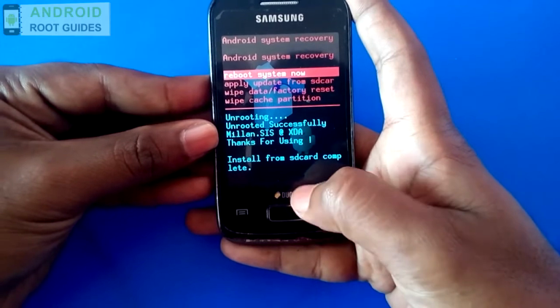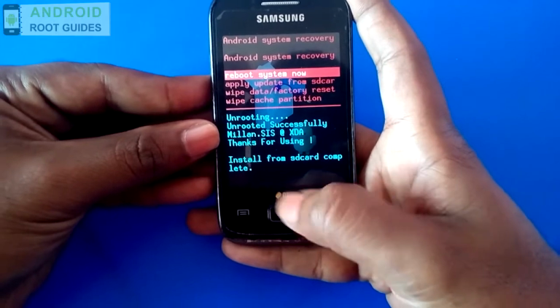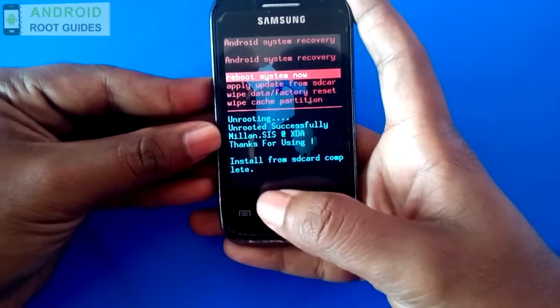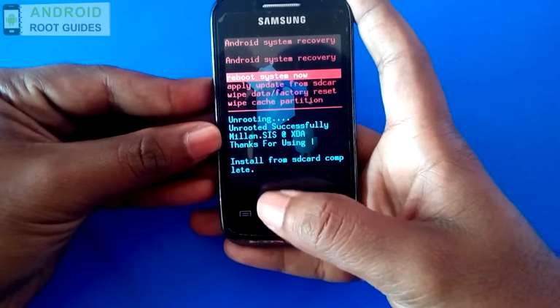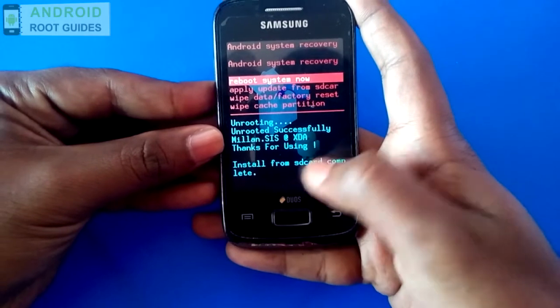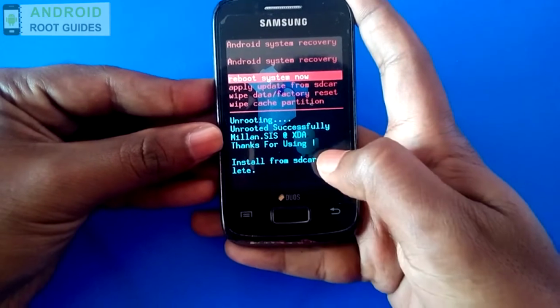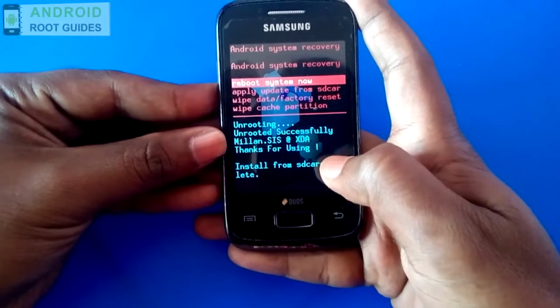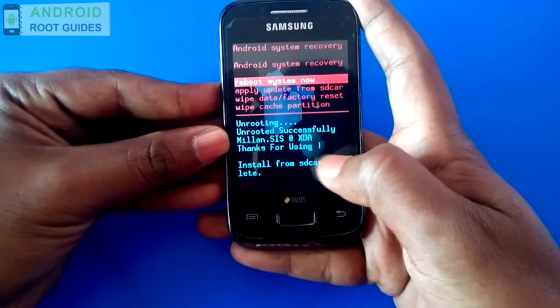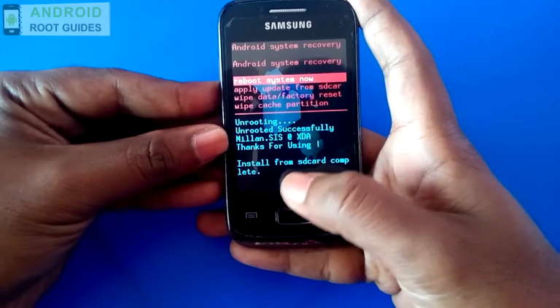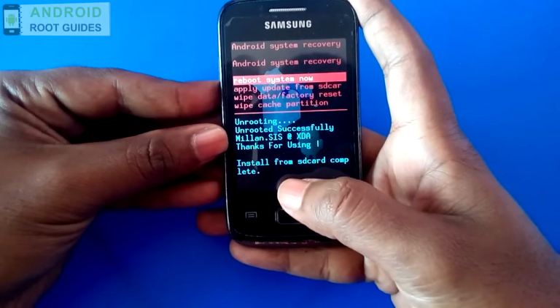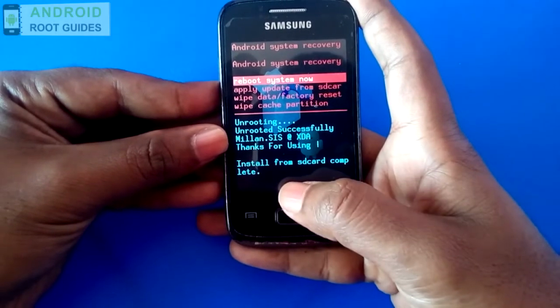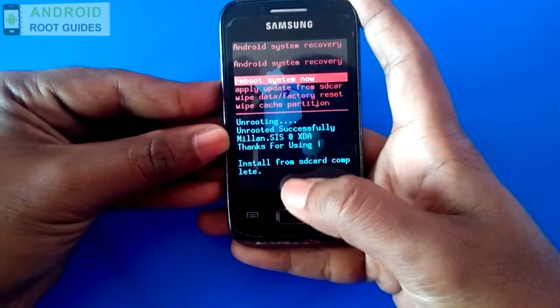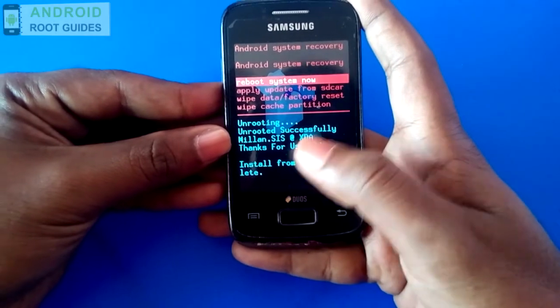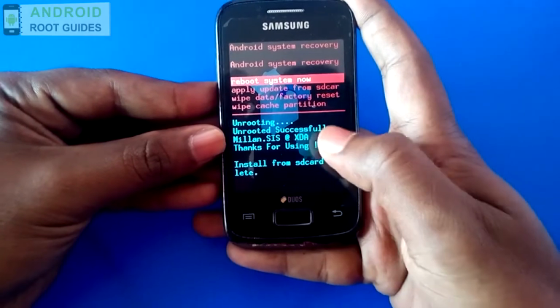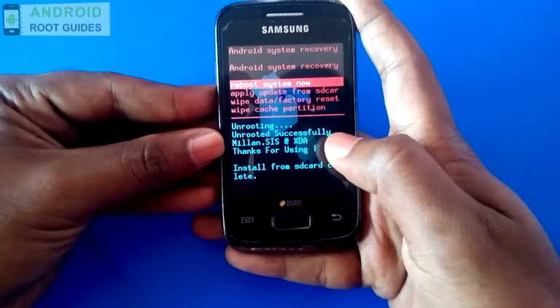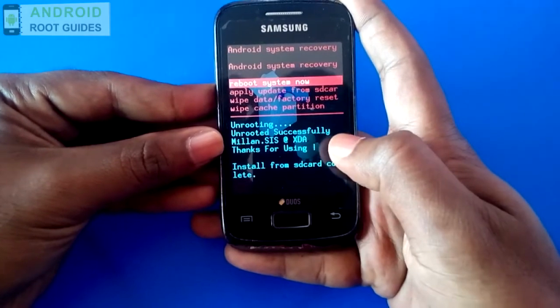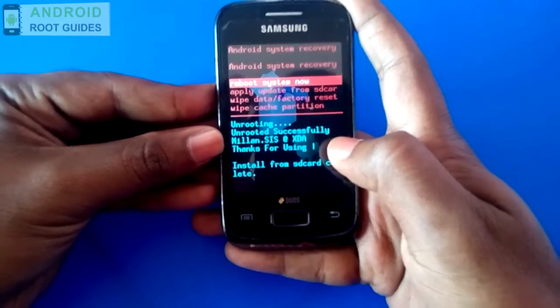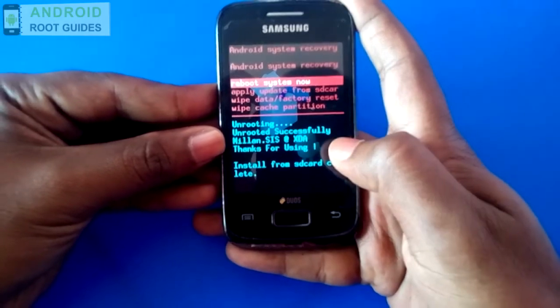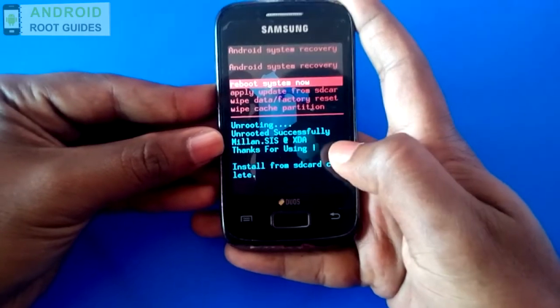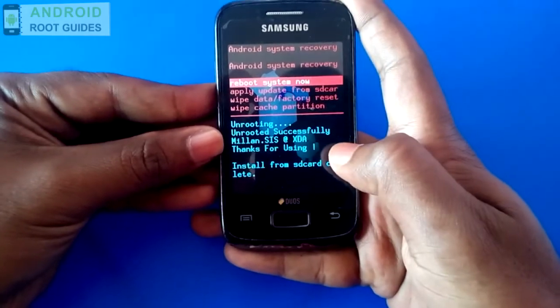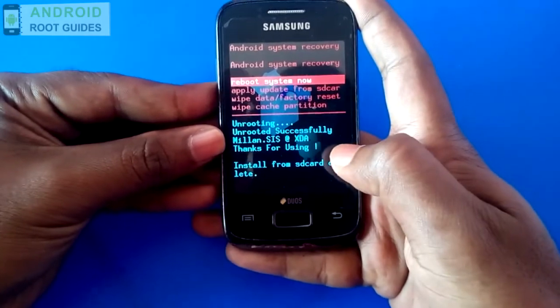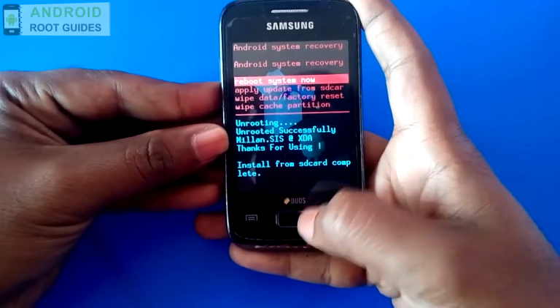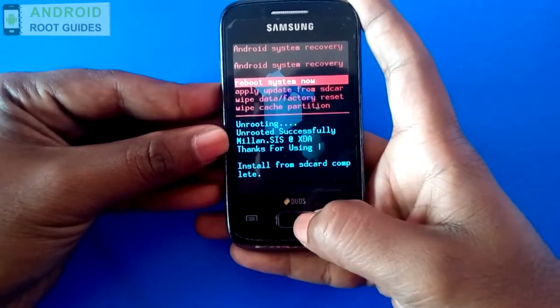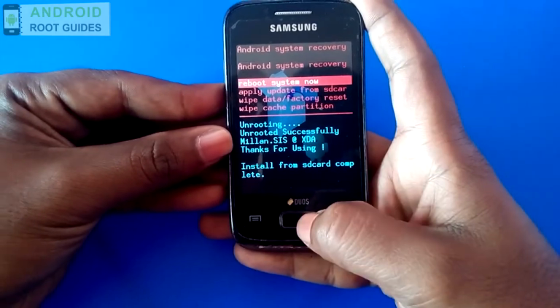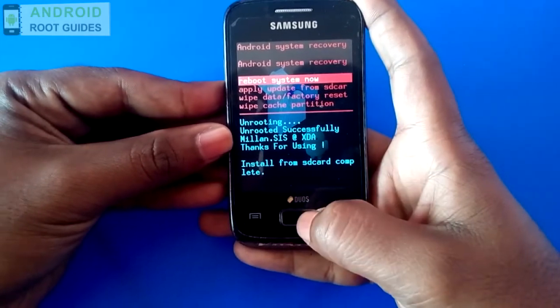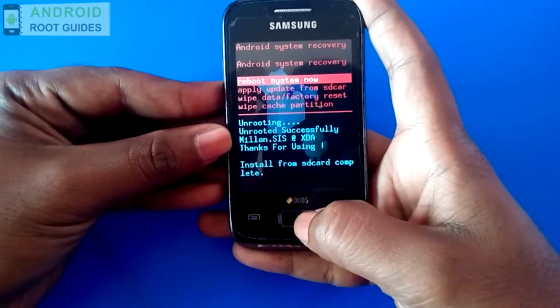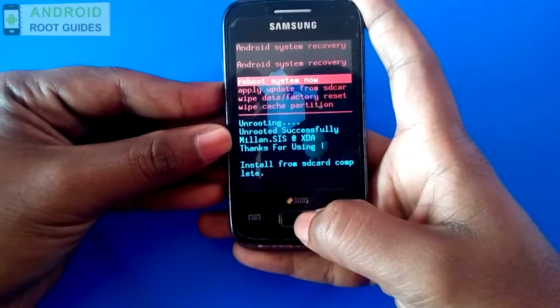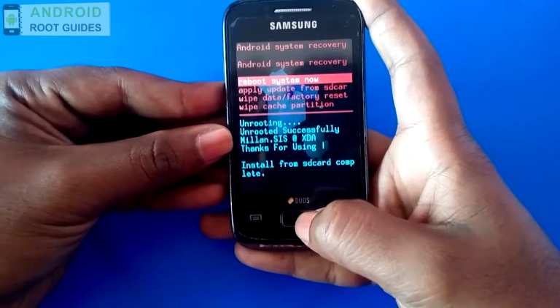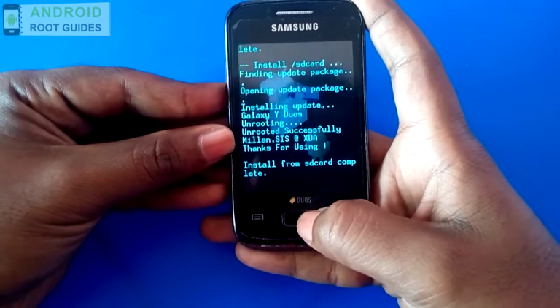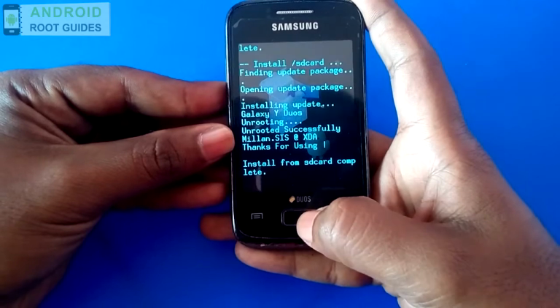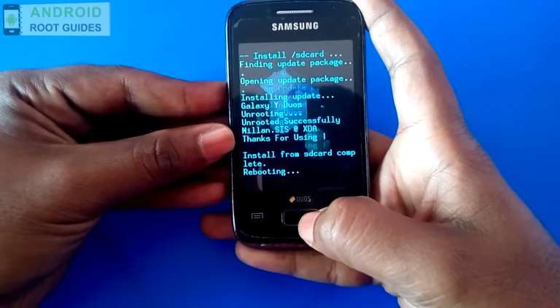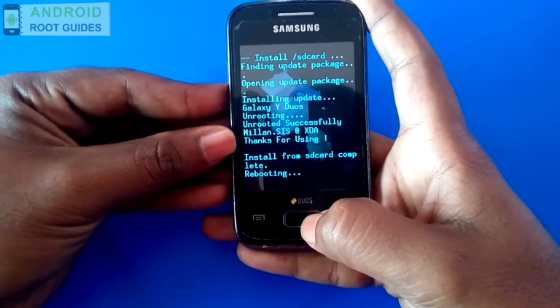As you can see, the unrooting process has been successfully finished. Now reboot your system.